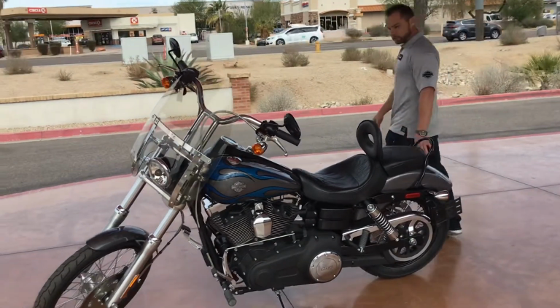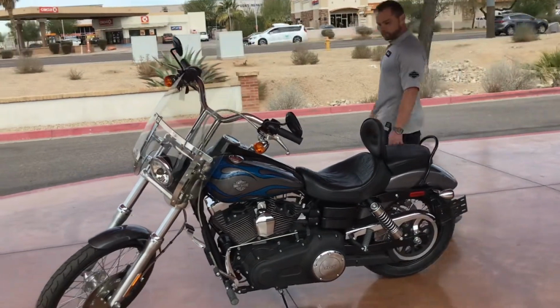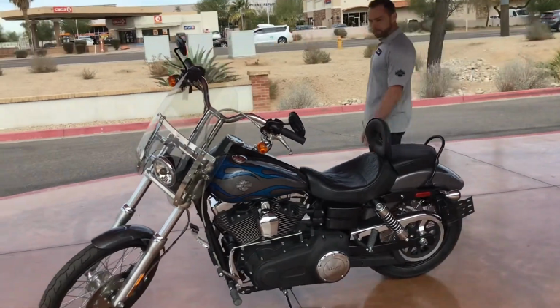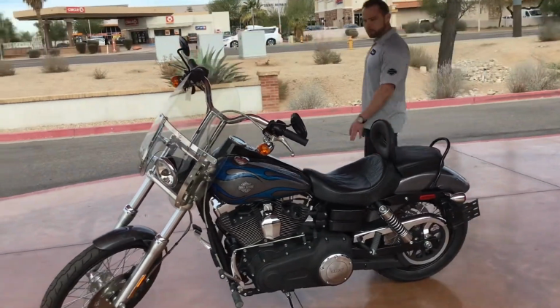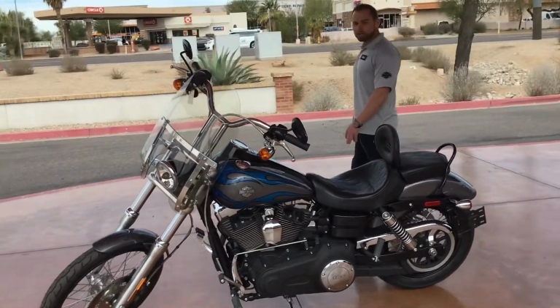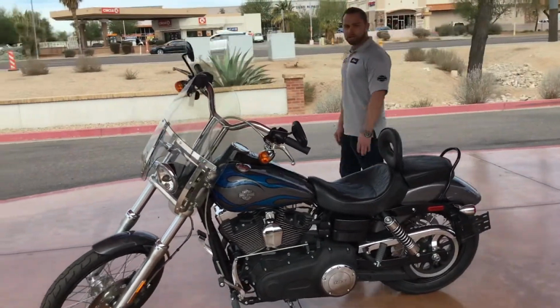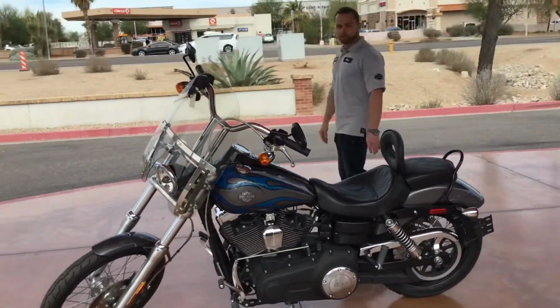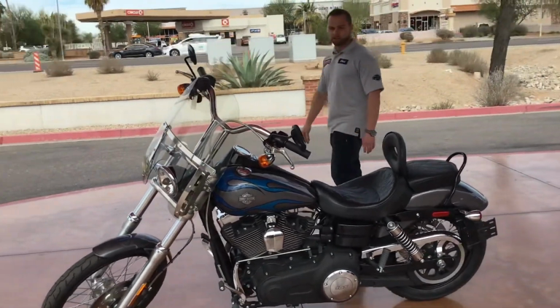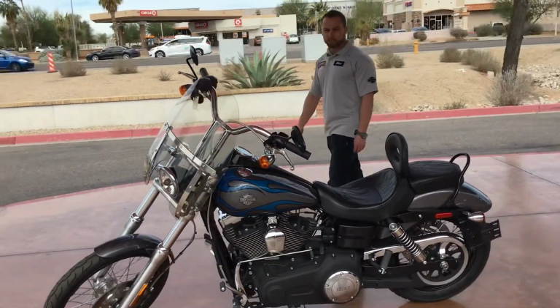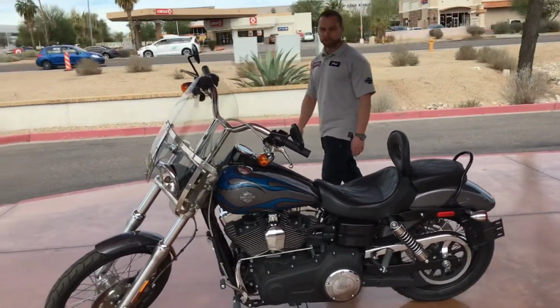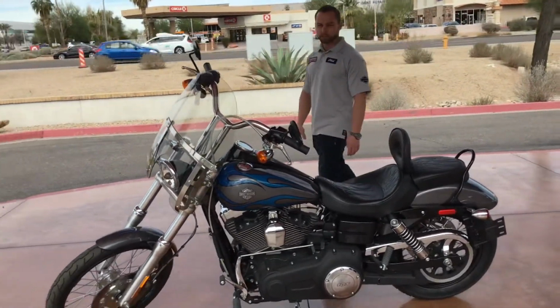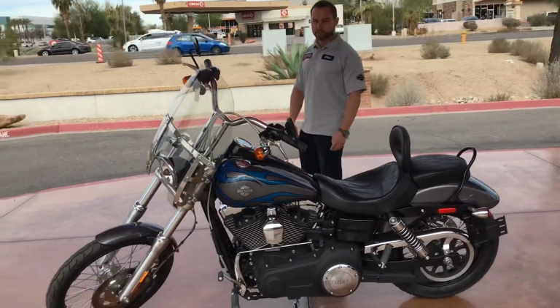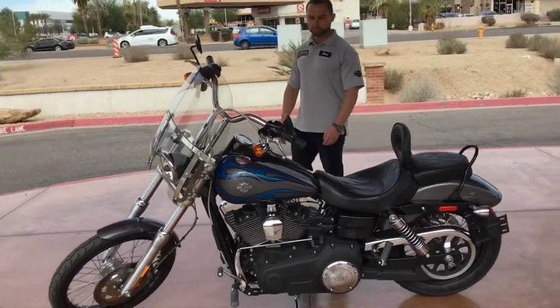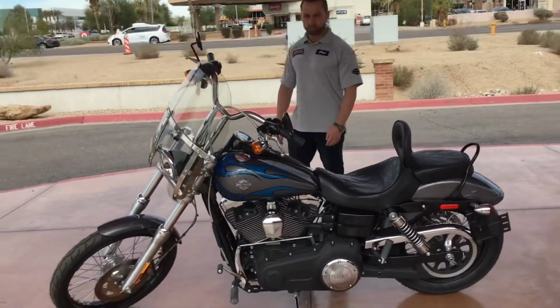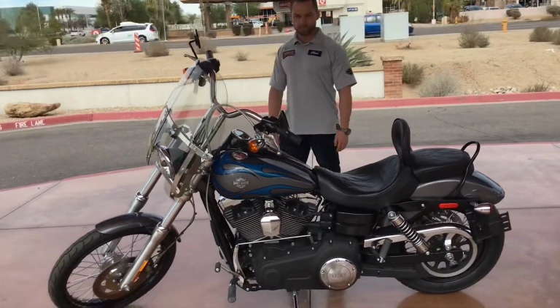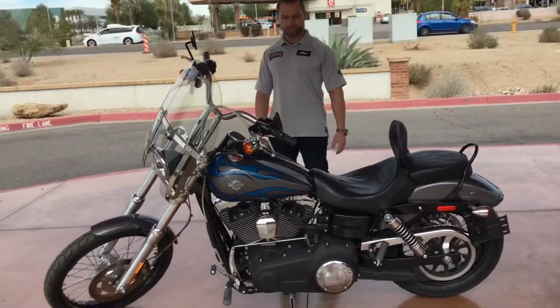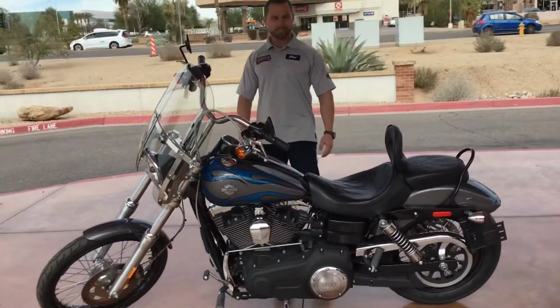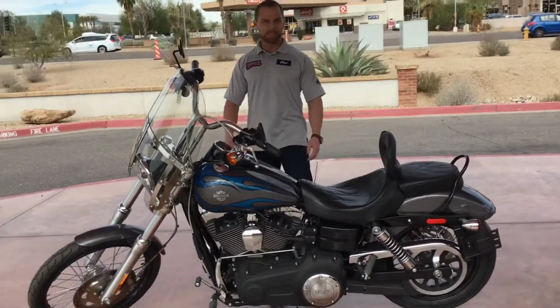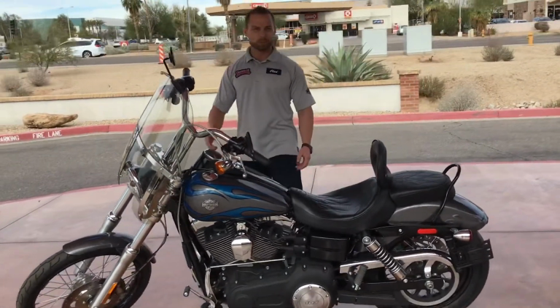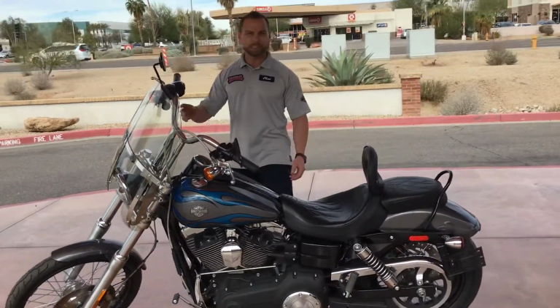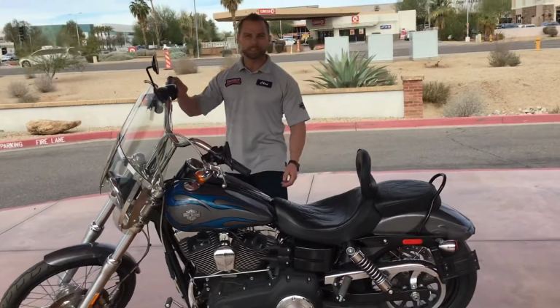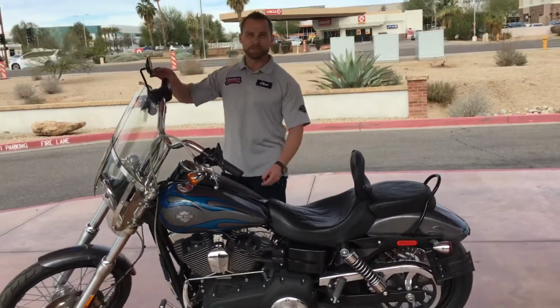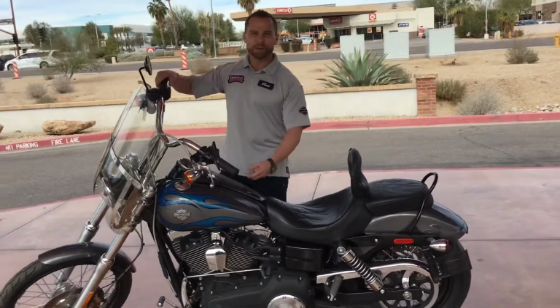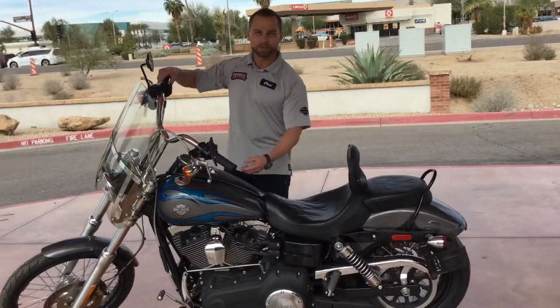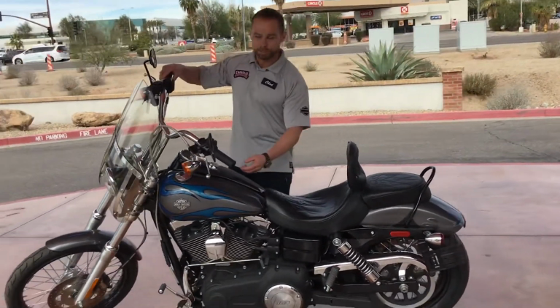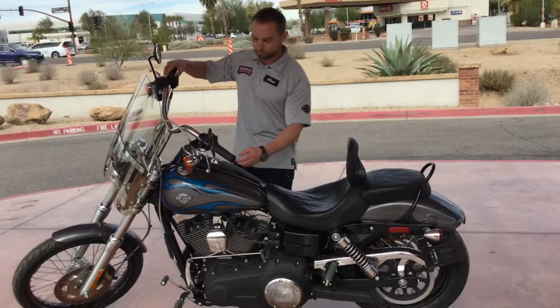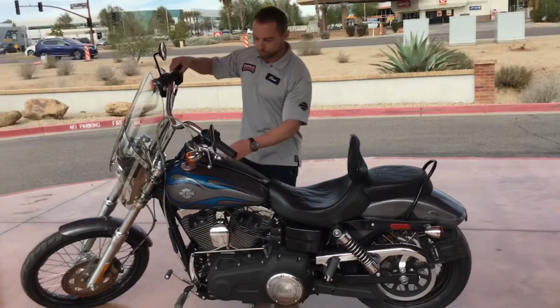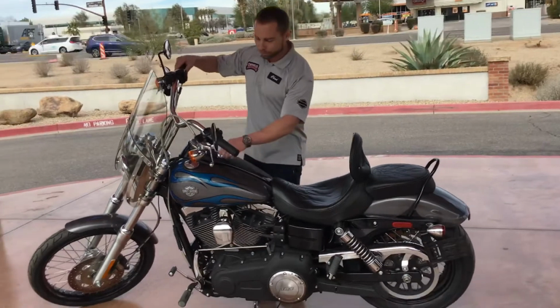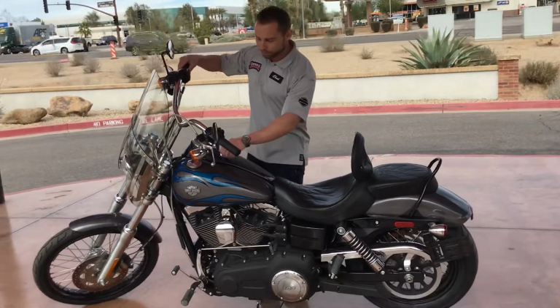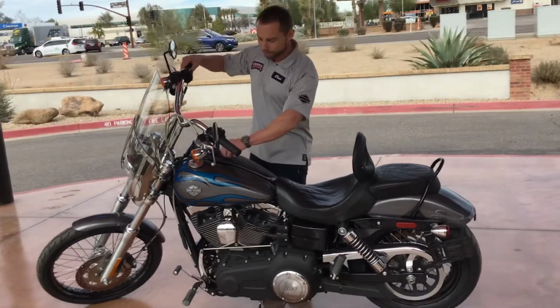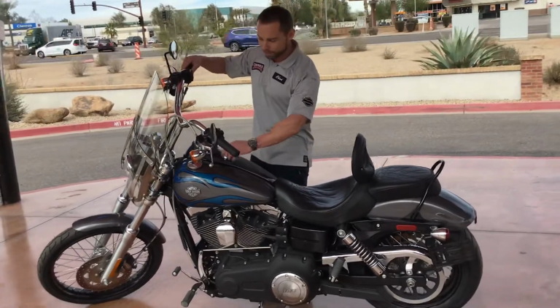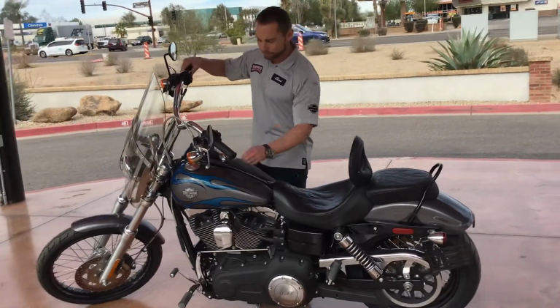Take a walk around — I'll fire this thing up for you. Like I said, only 745 miles.